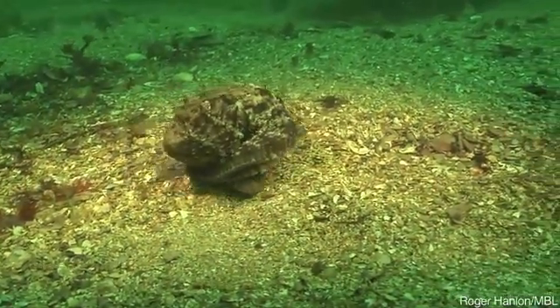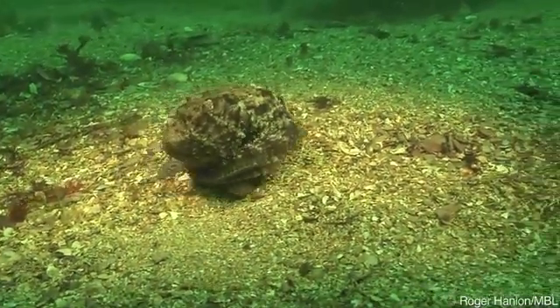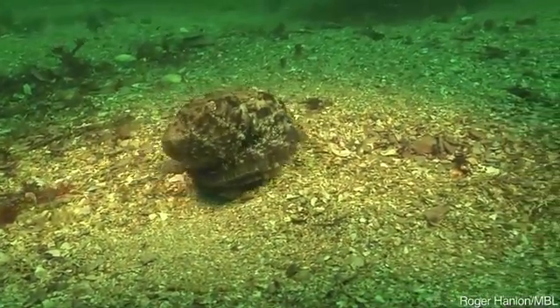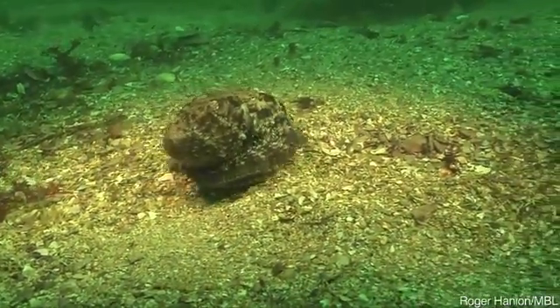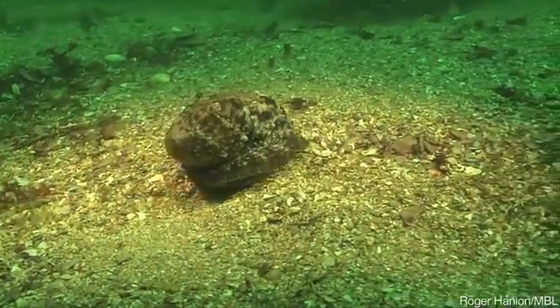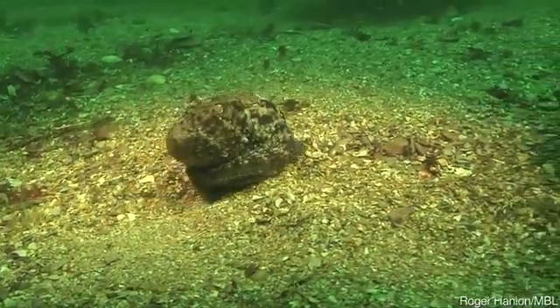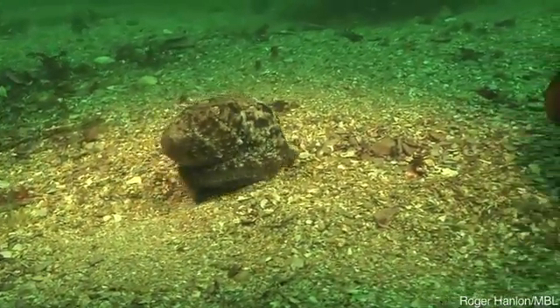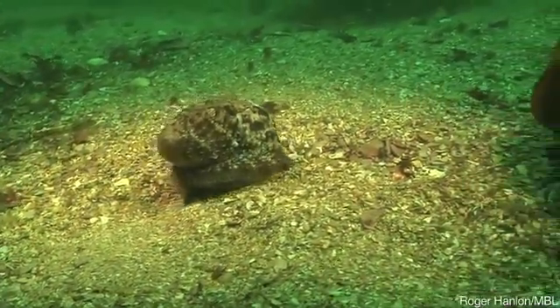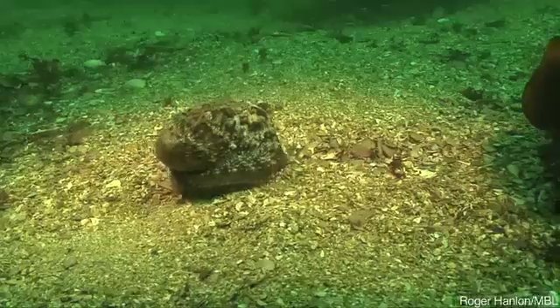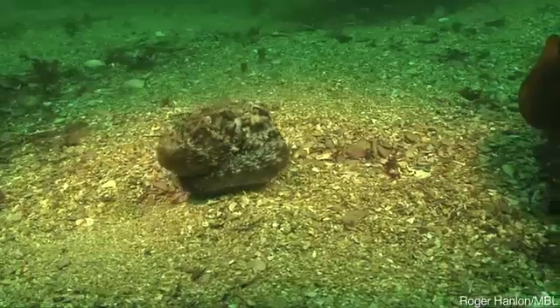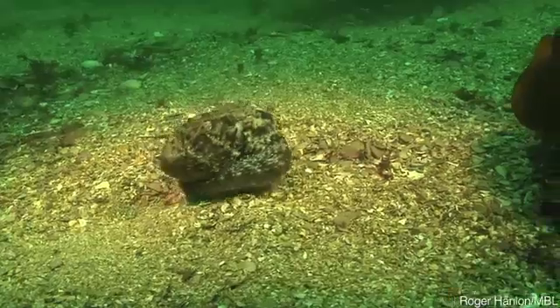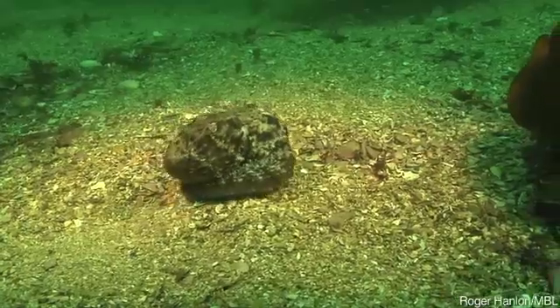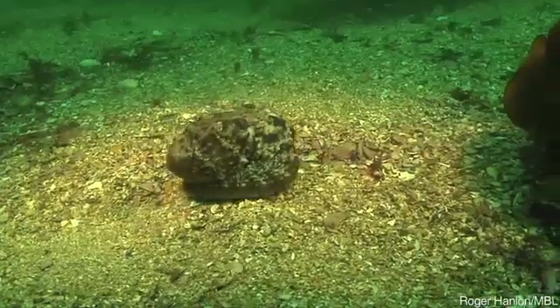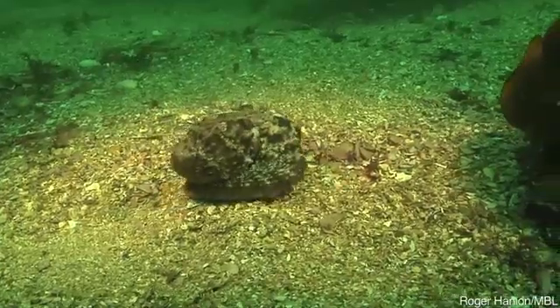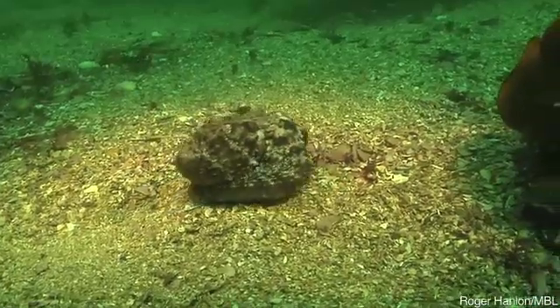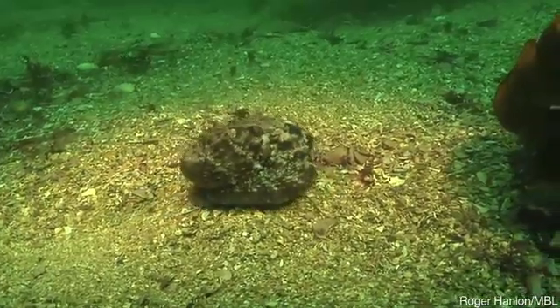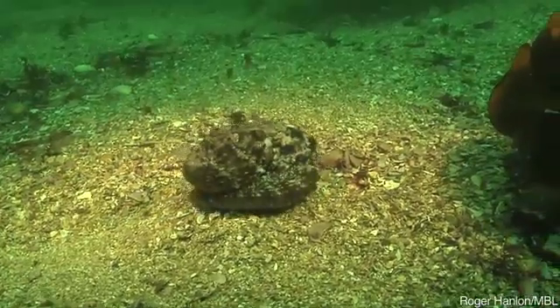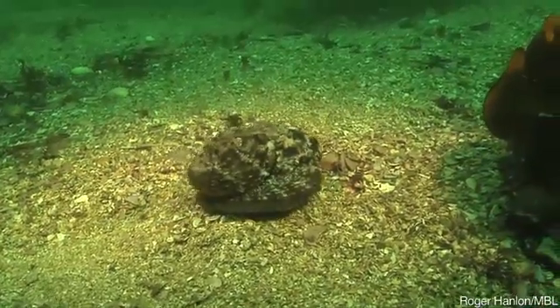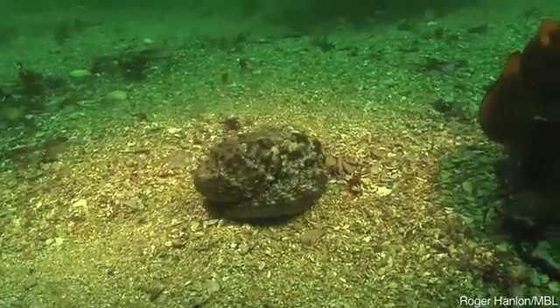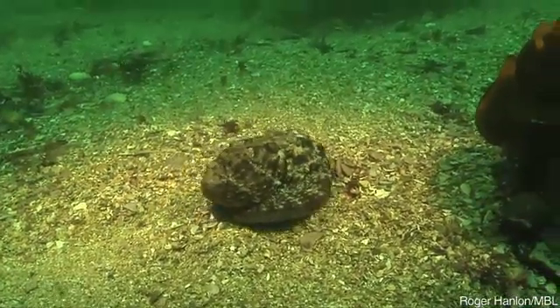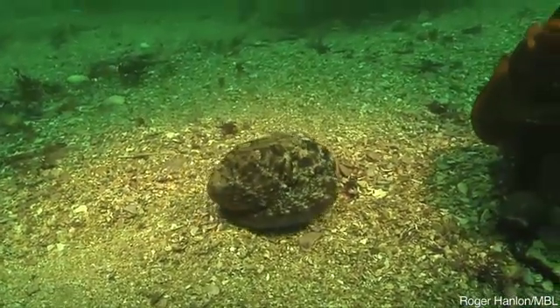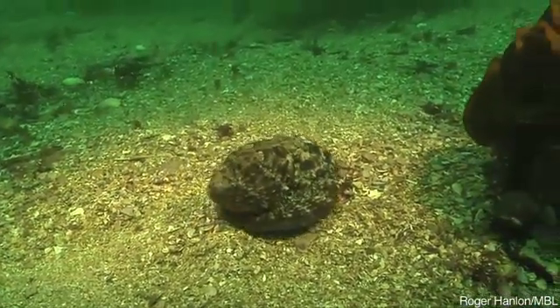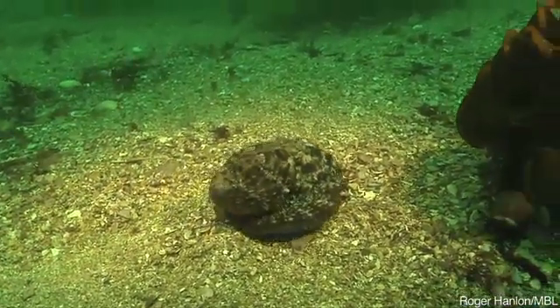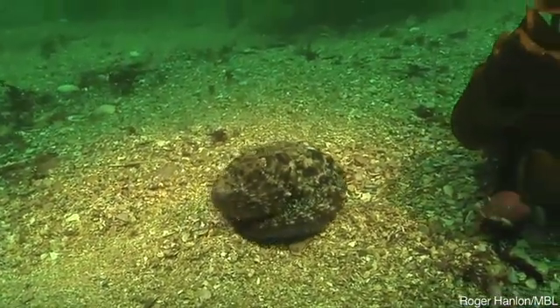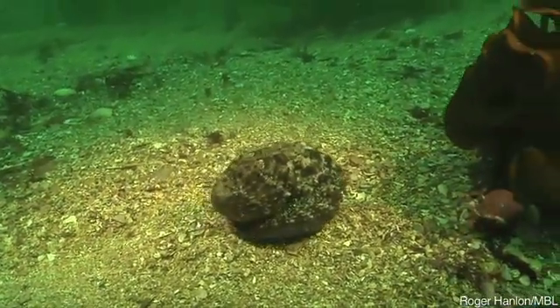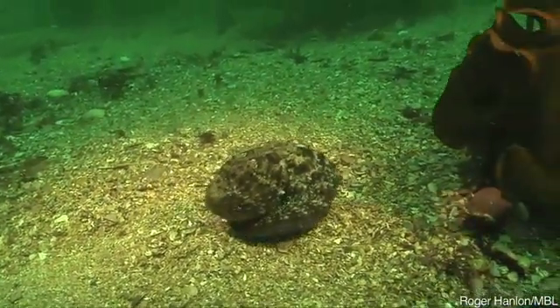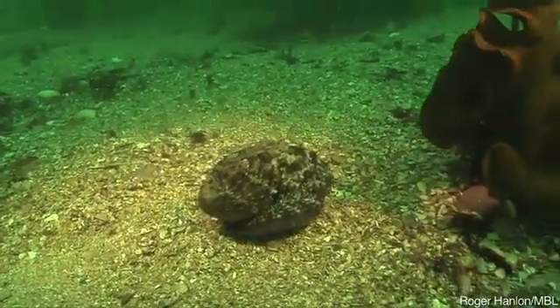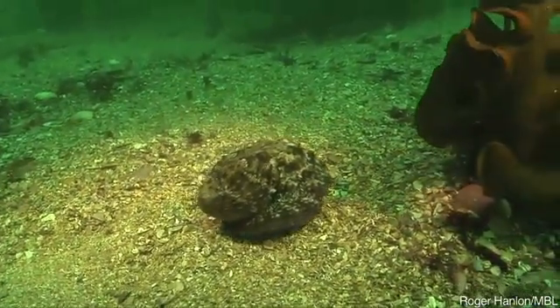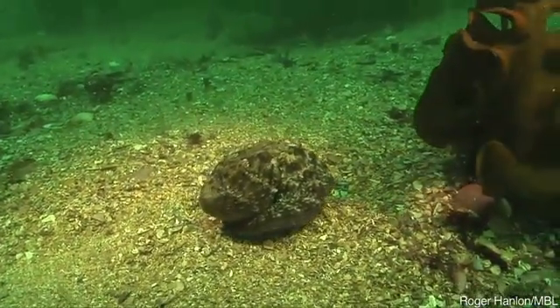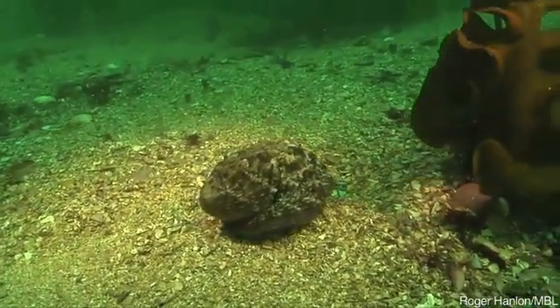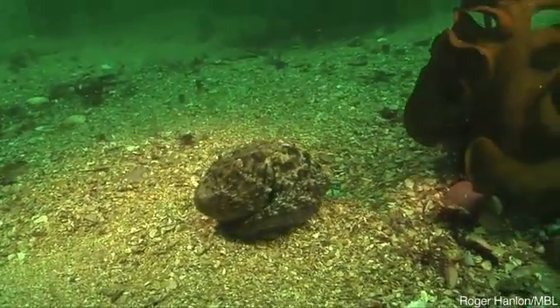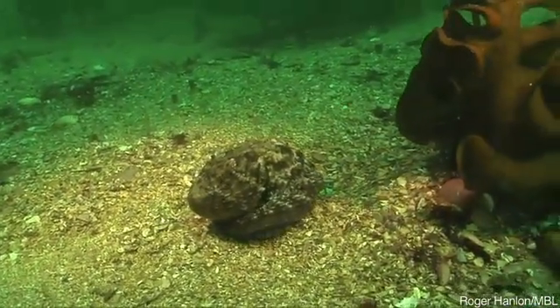So here's an octopus doing what we call the moving rock trick. I'm a rock, I'm a rock. Now watch this.